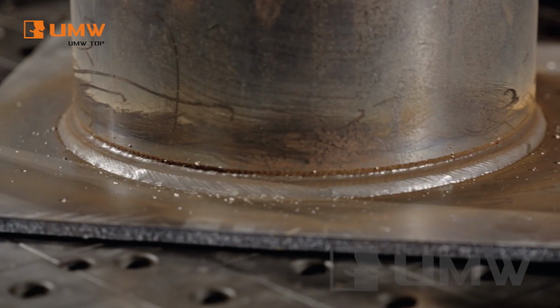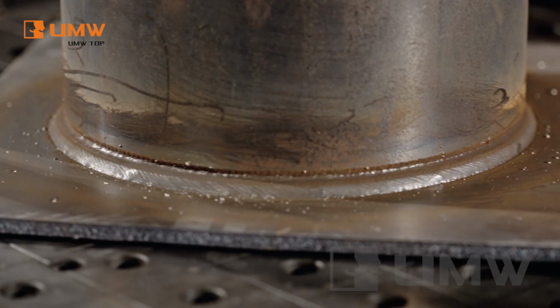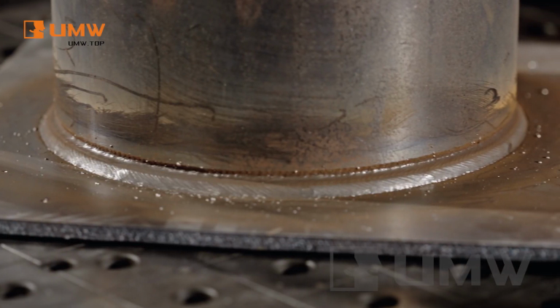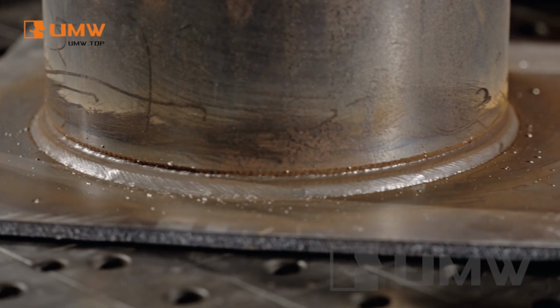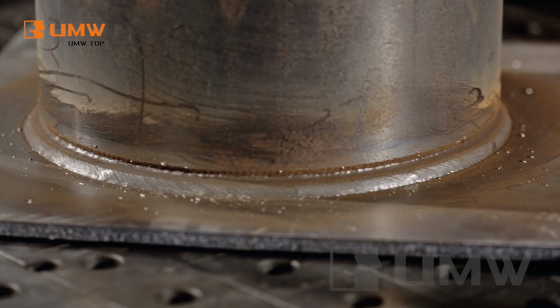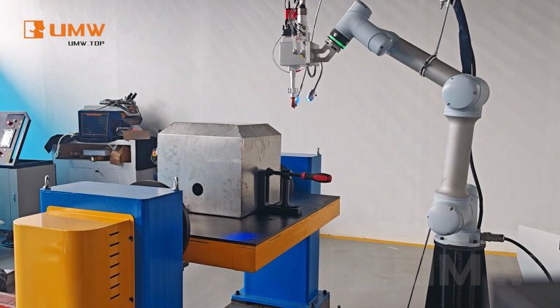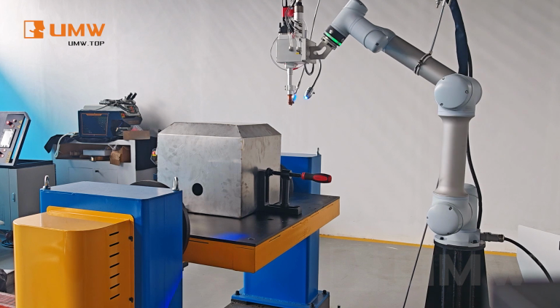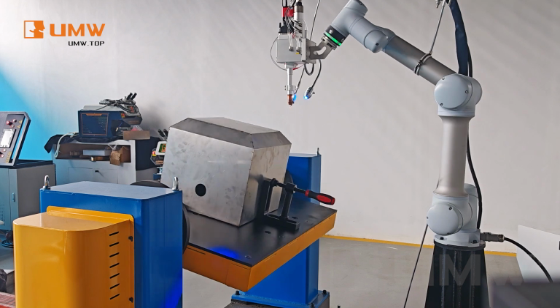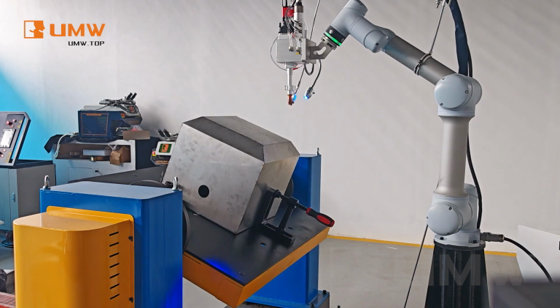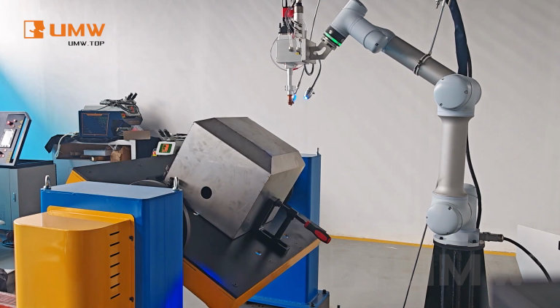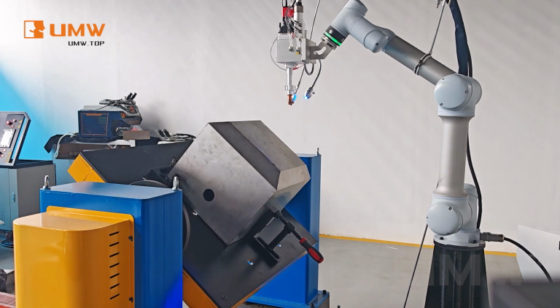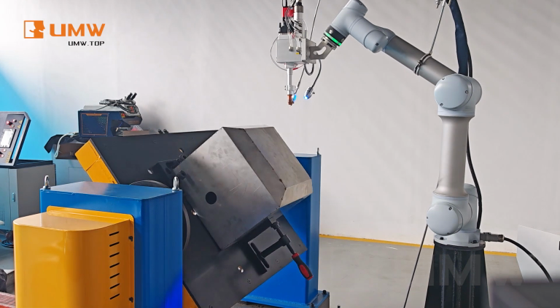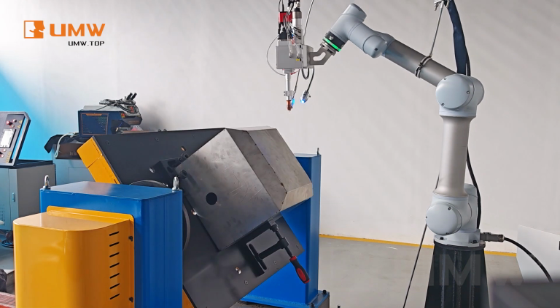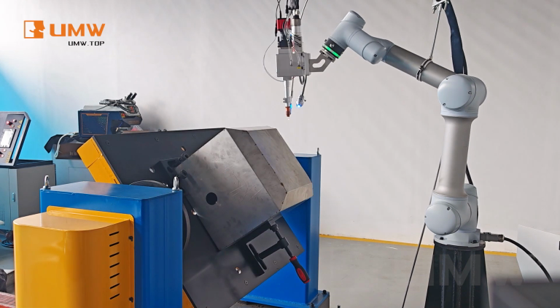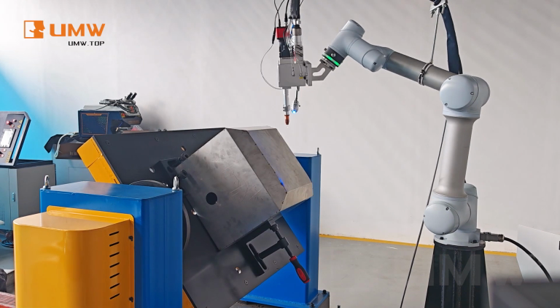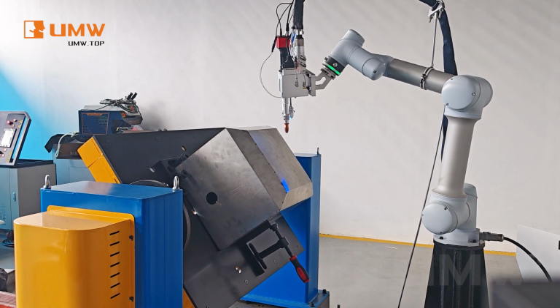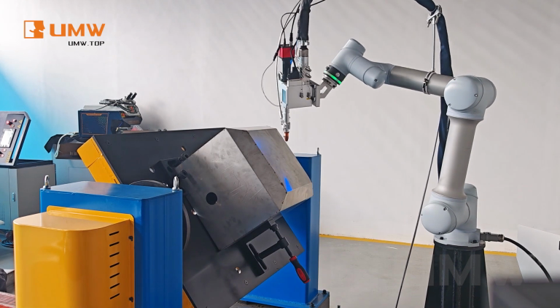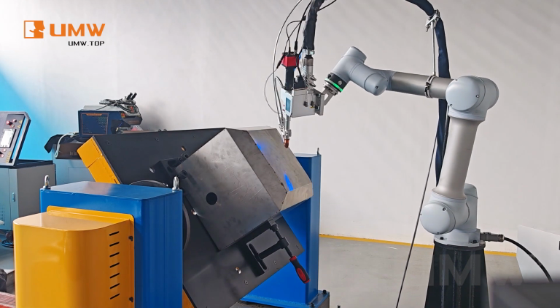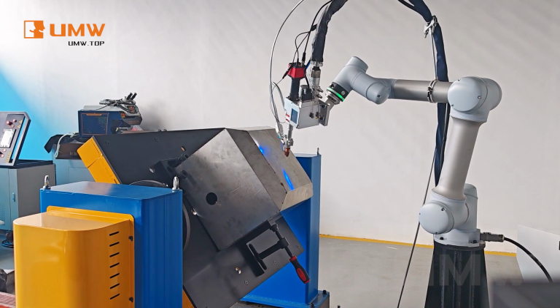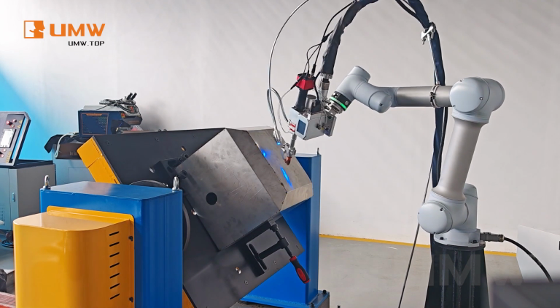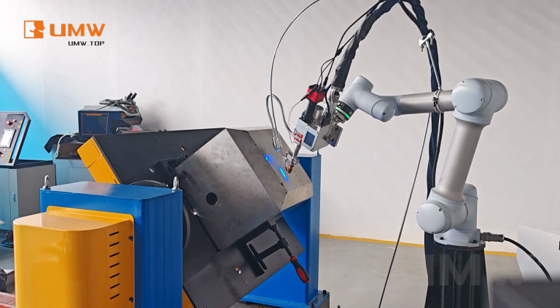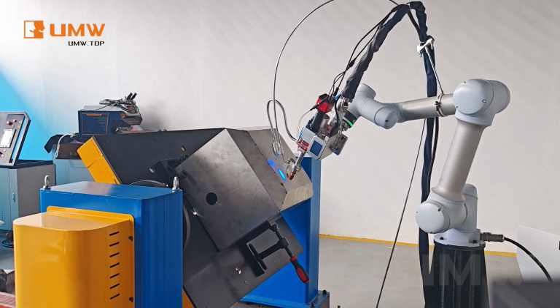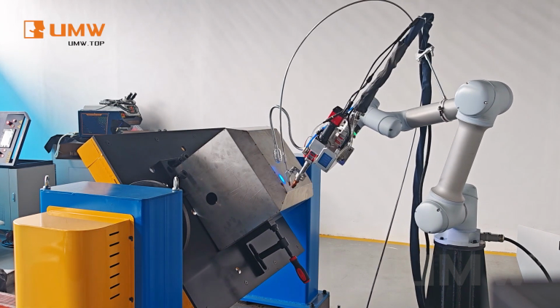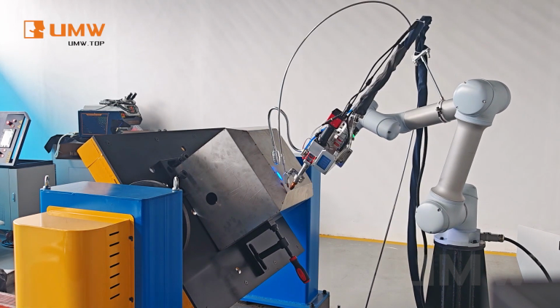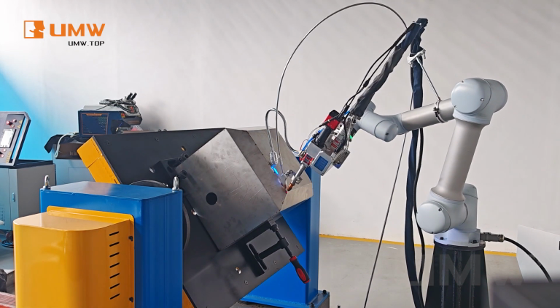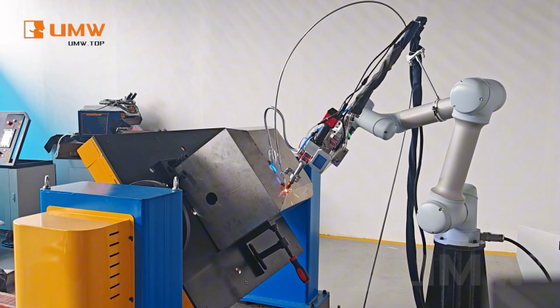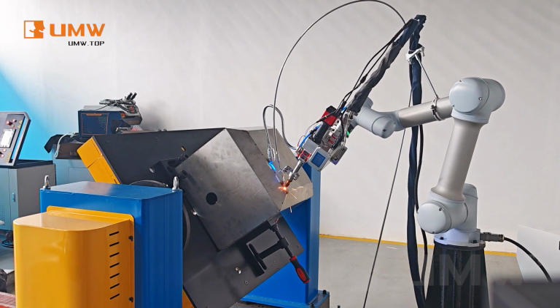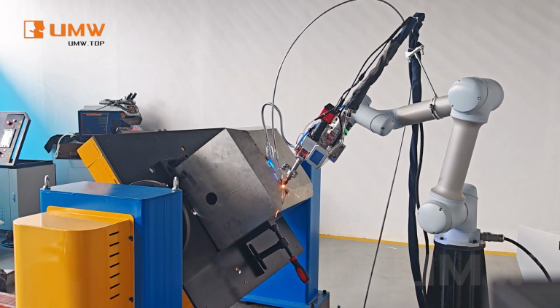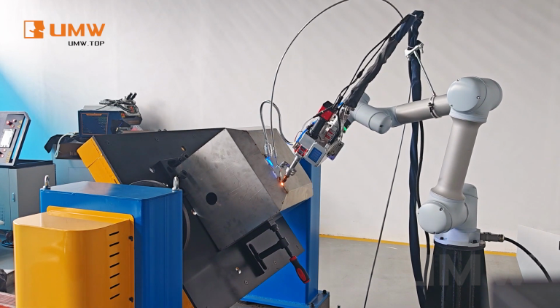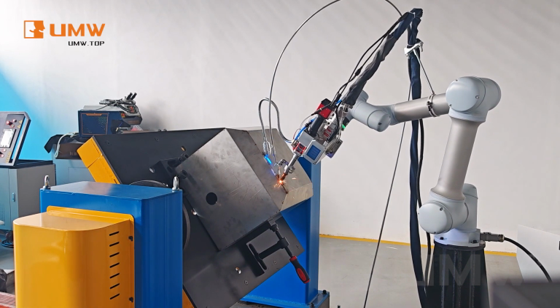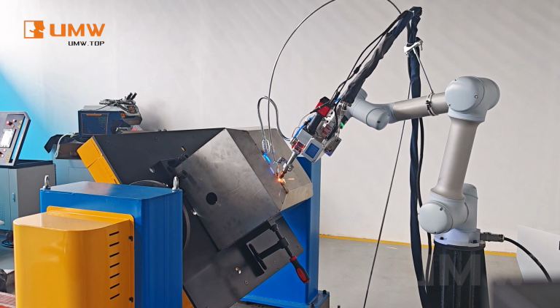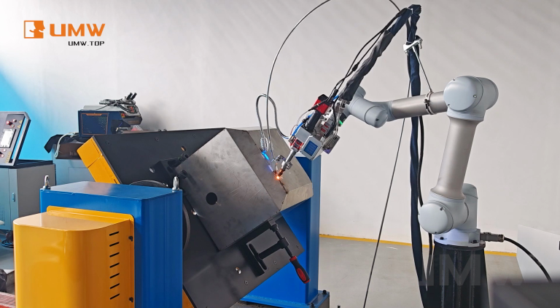Free up workers' hands, enhance productivity, and streamline your welding process with cutting-edge automation.